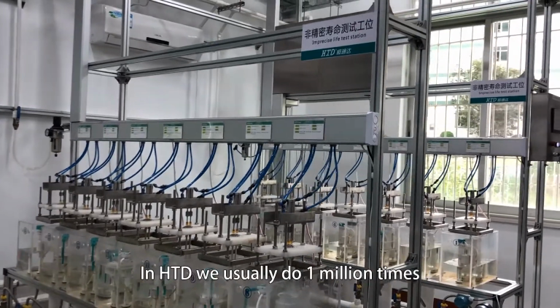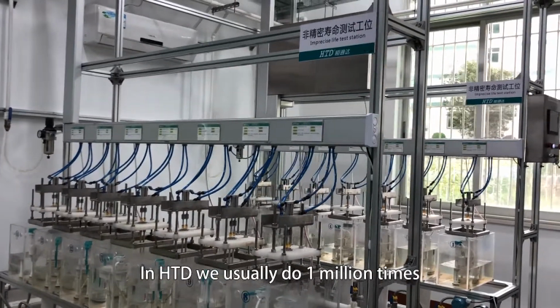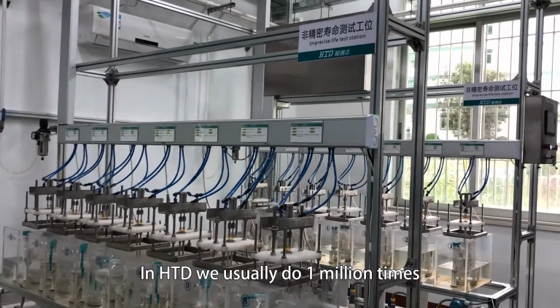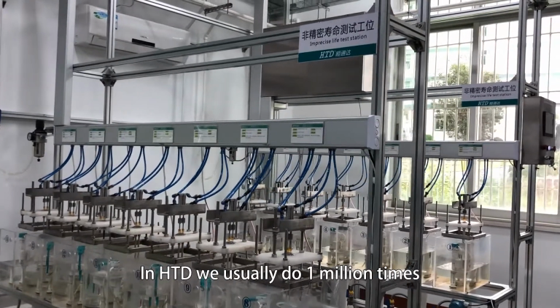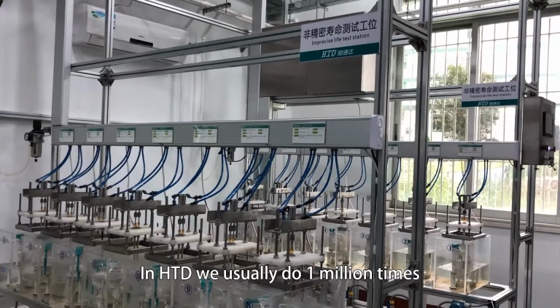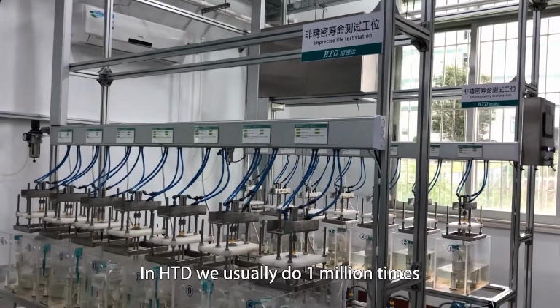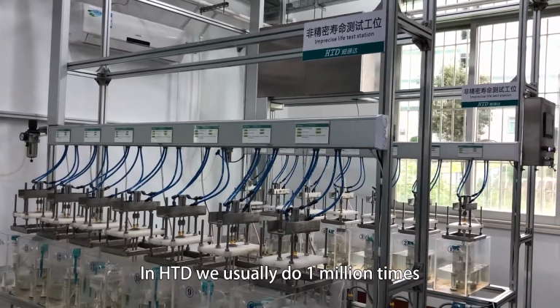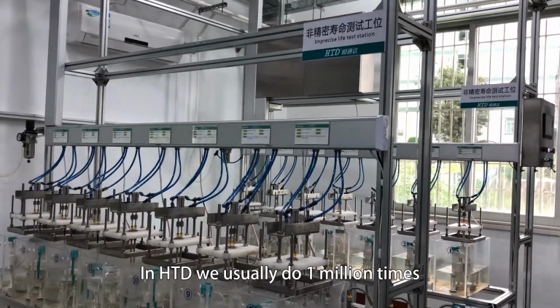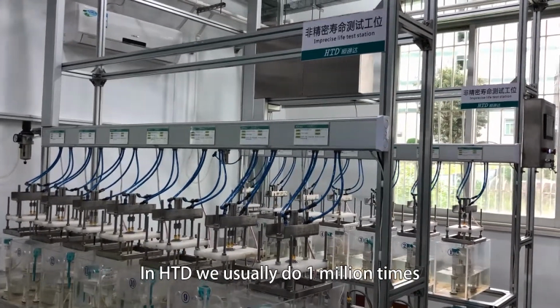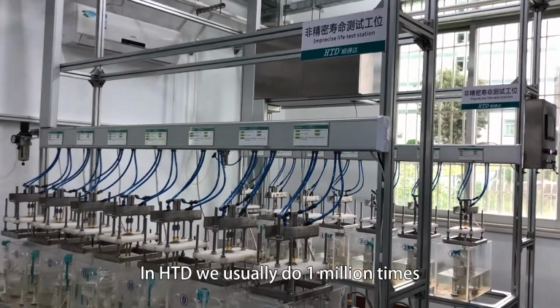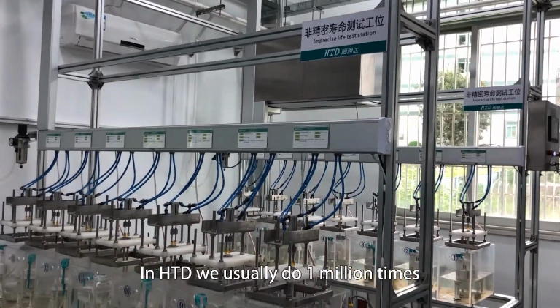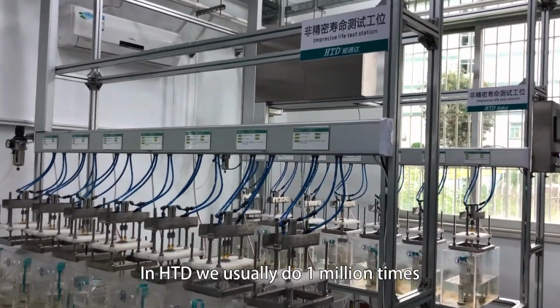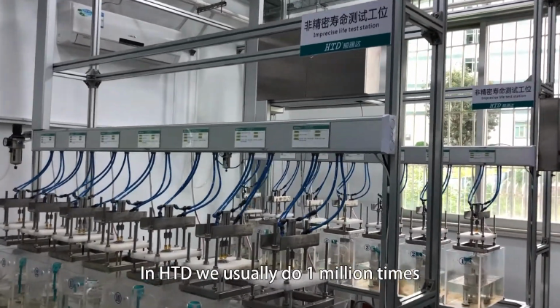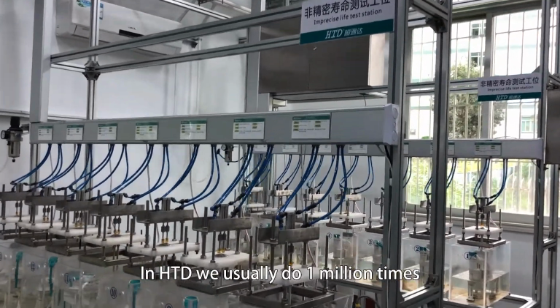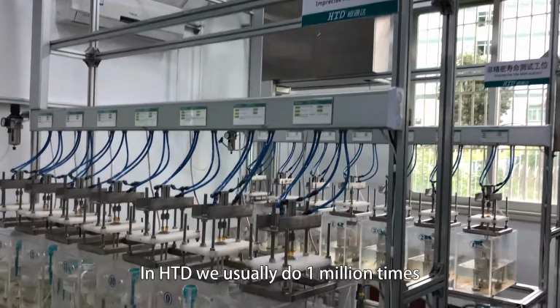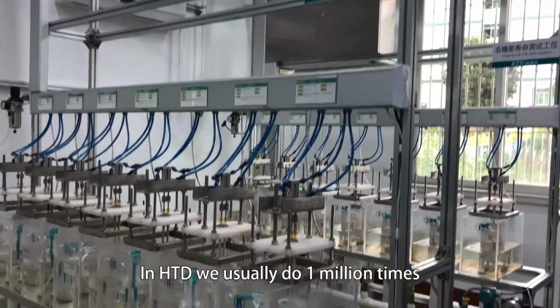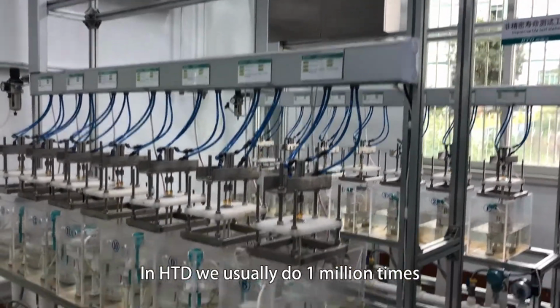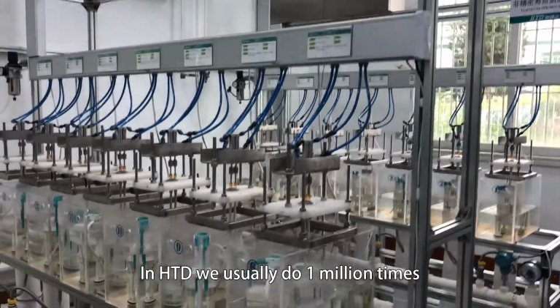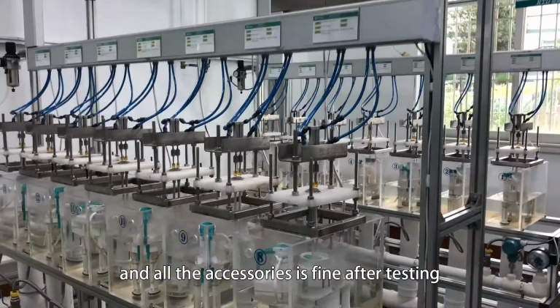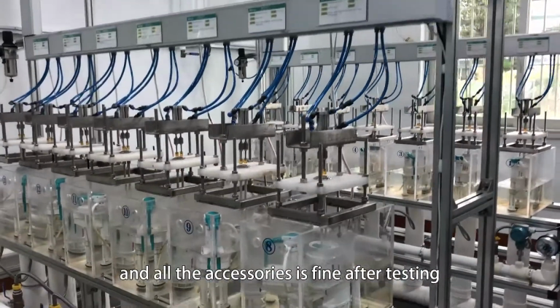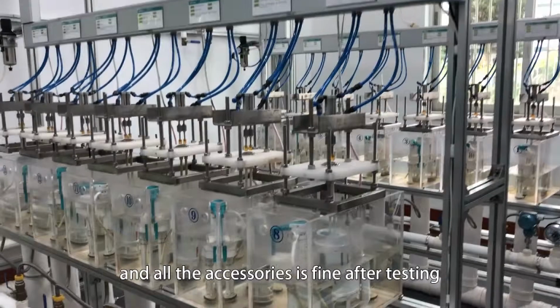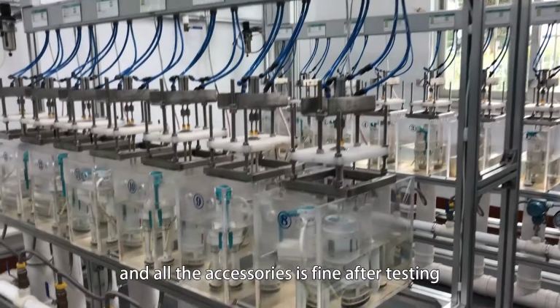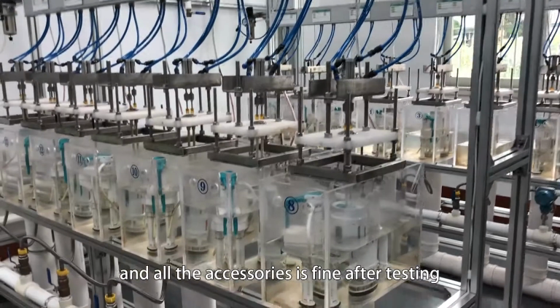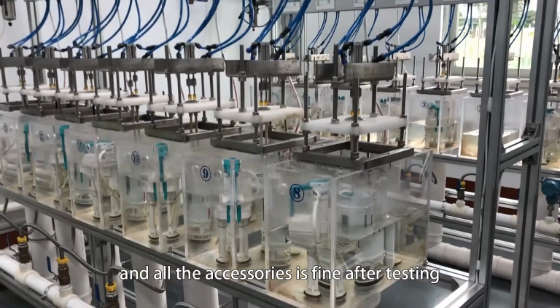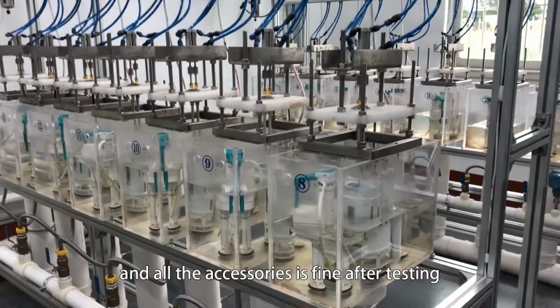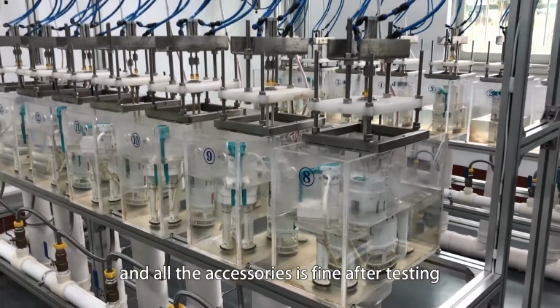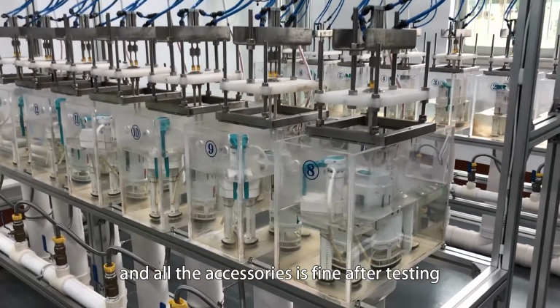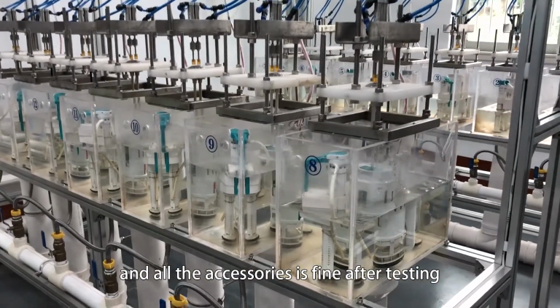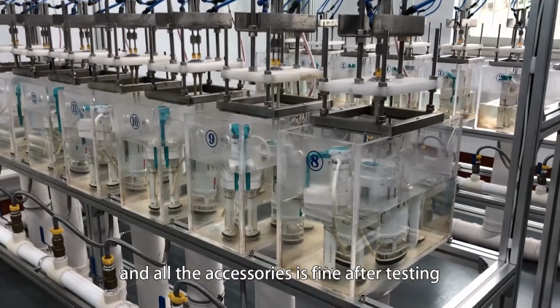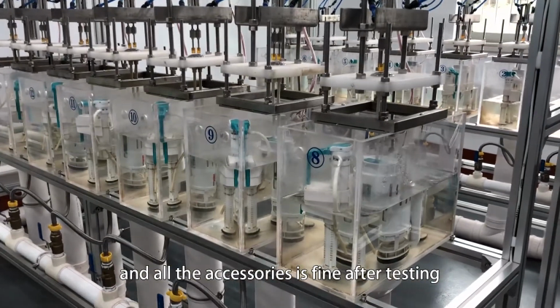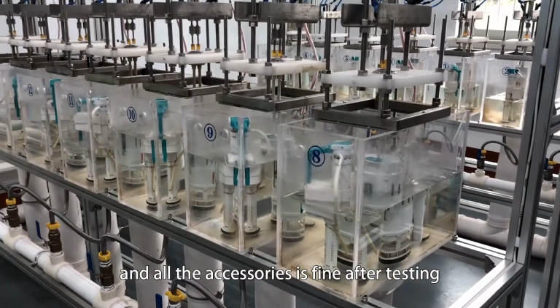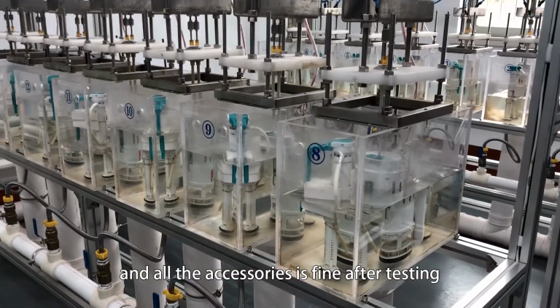In HTD, we usually do 1 million cycles, and all accessories are good after testing.